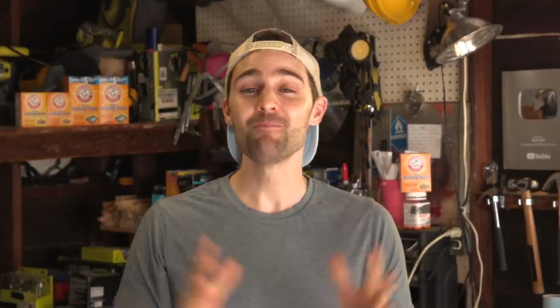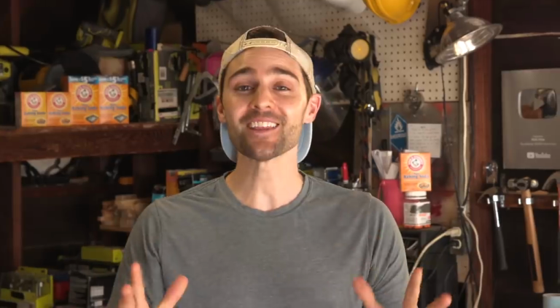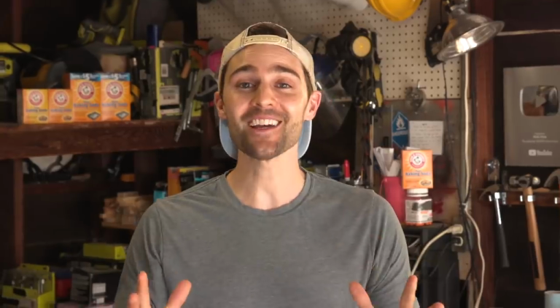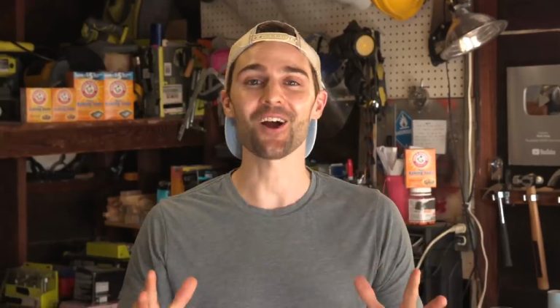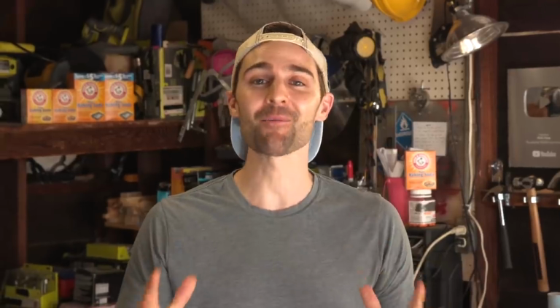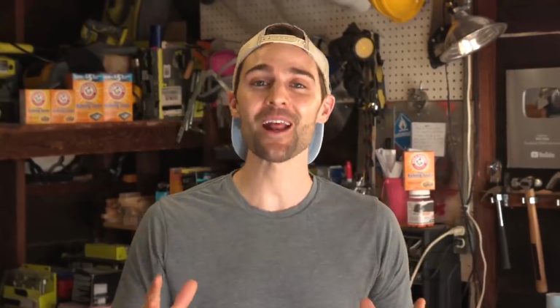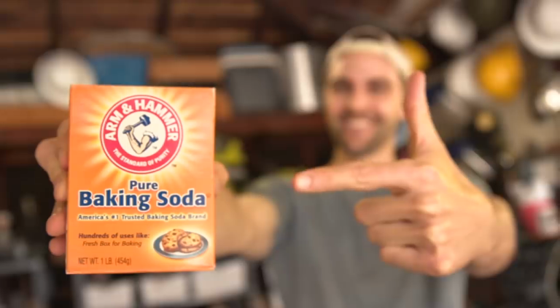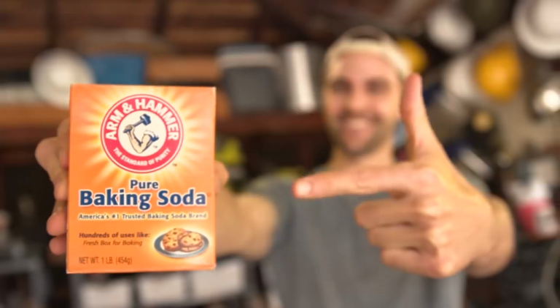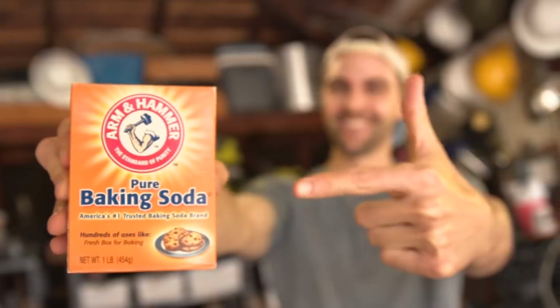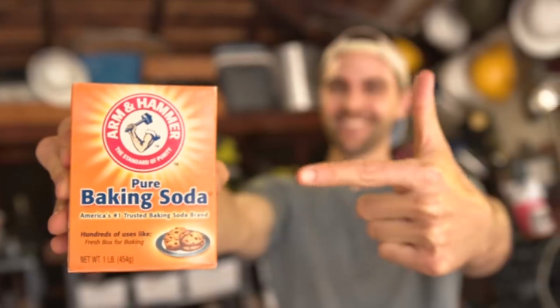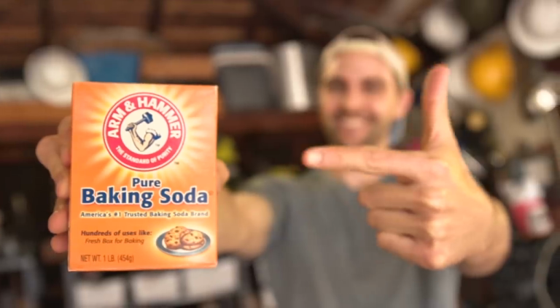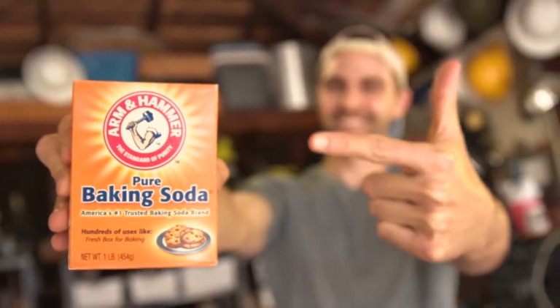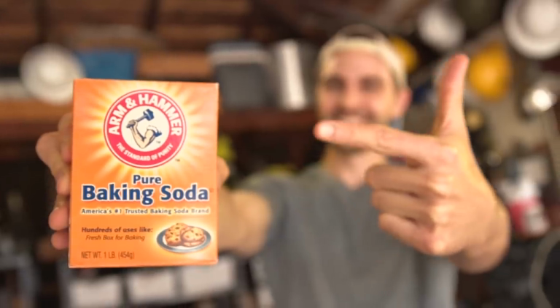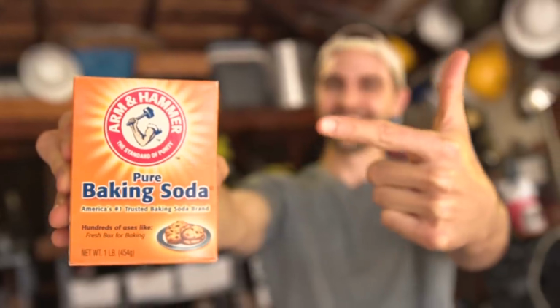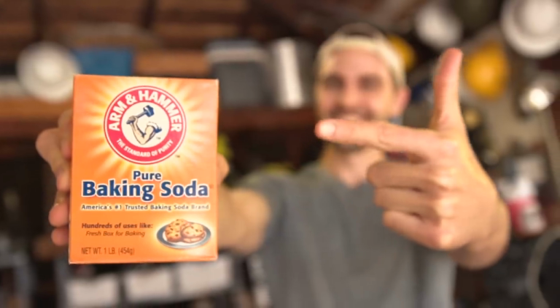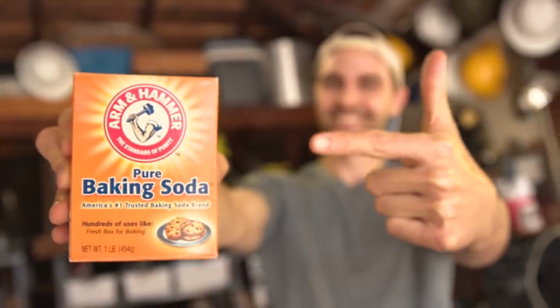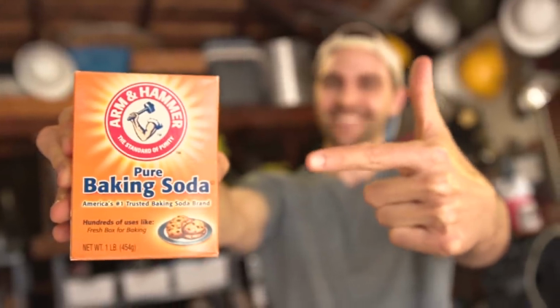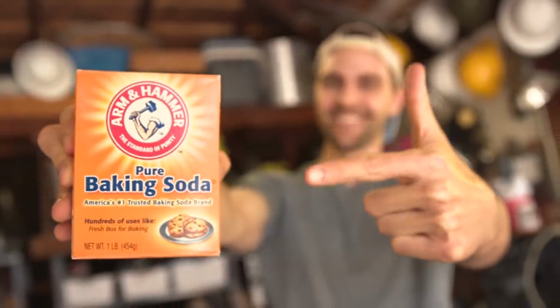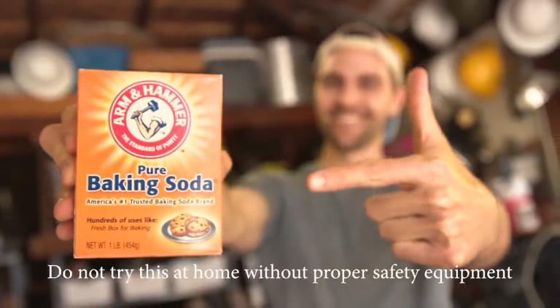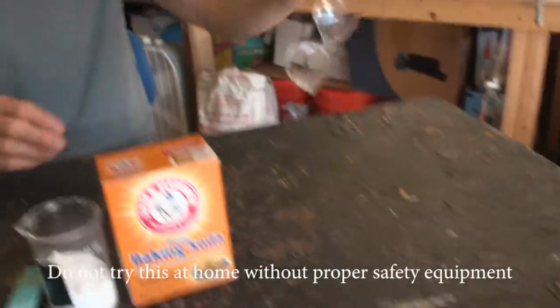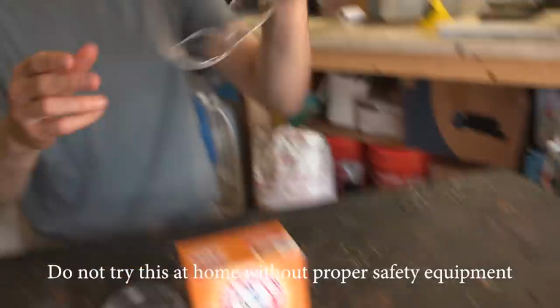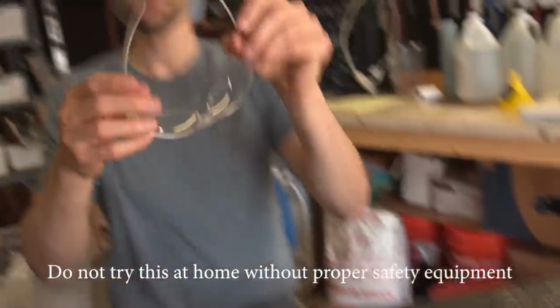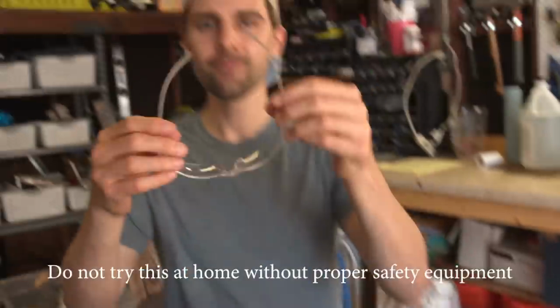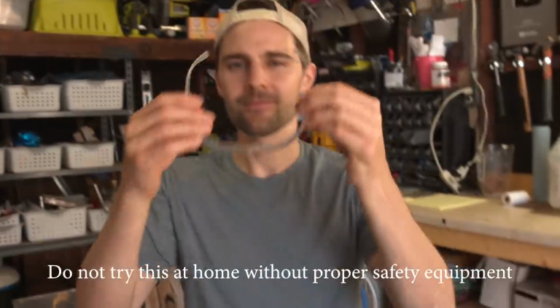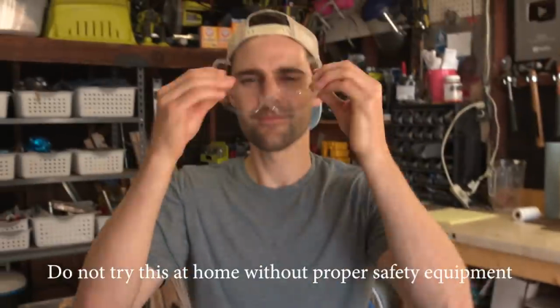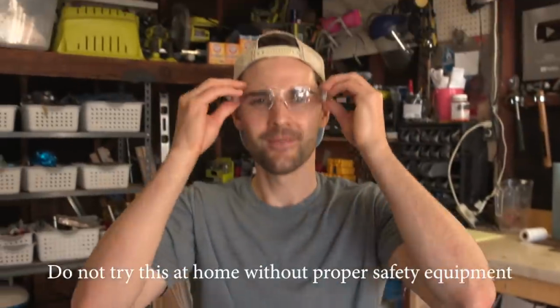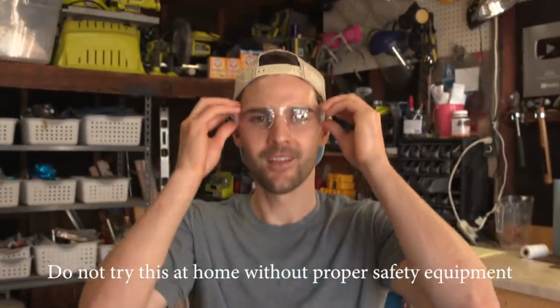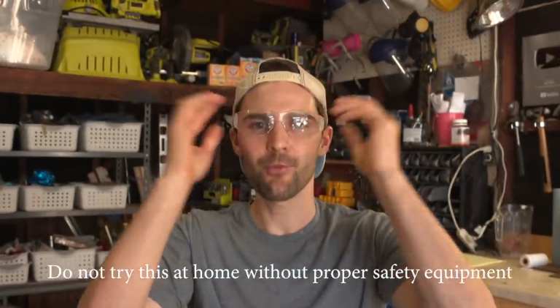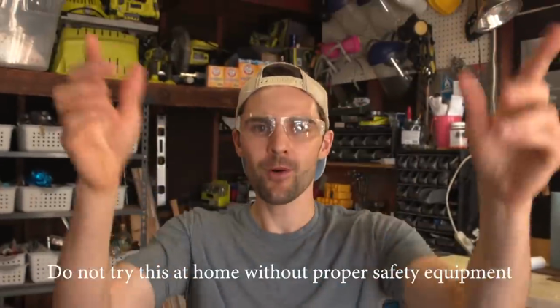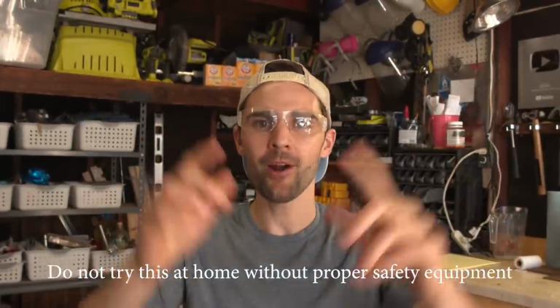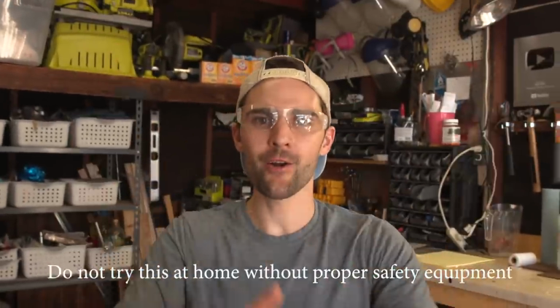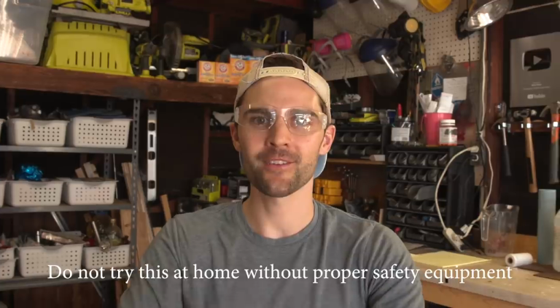Big thanks to Arm & Hammer Baking Soda for sponsoring this video. Safety, number one priority.